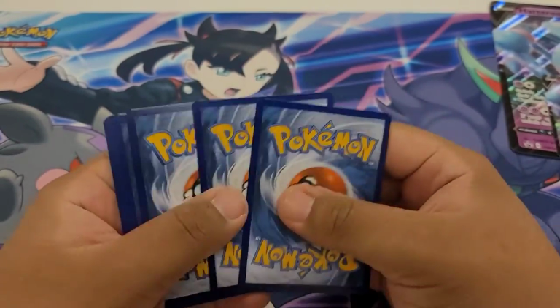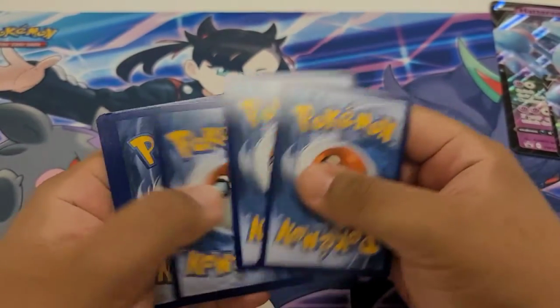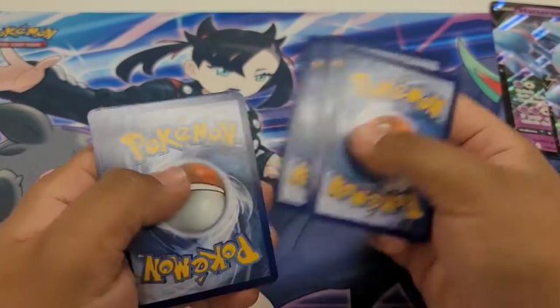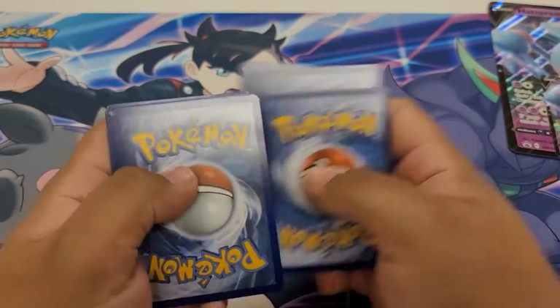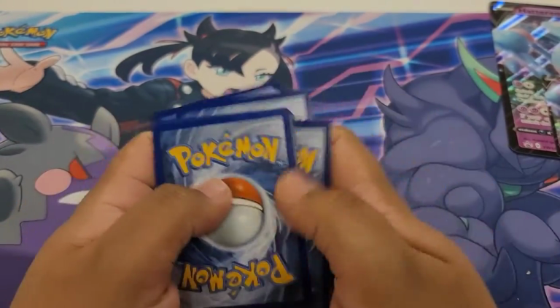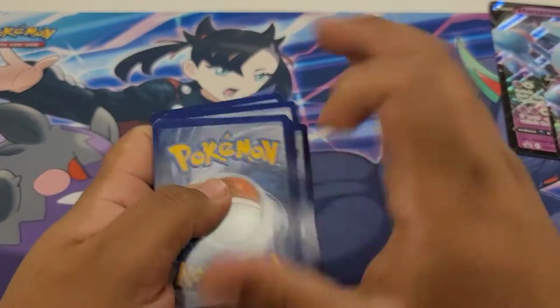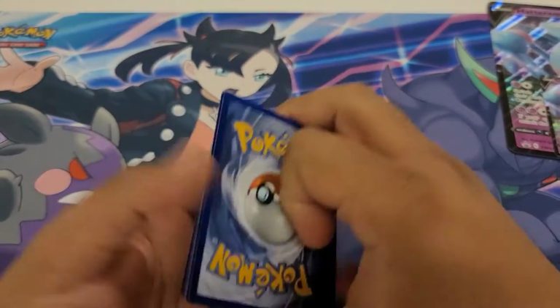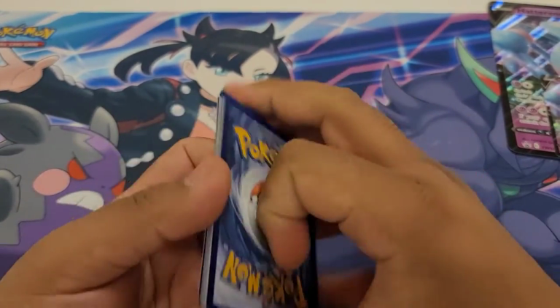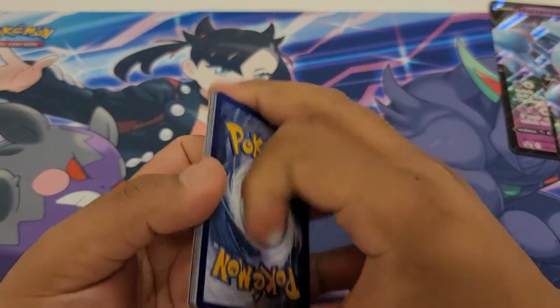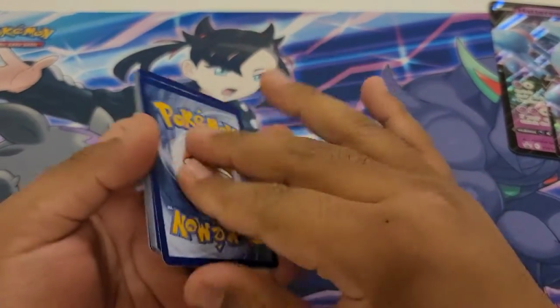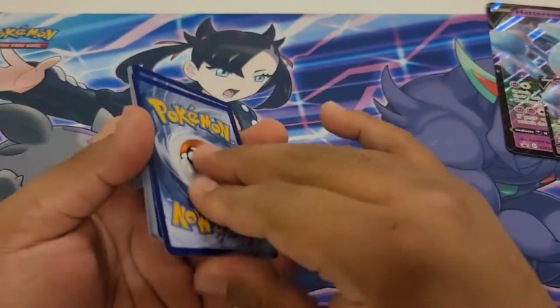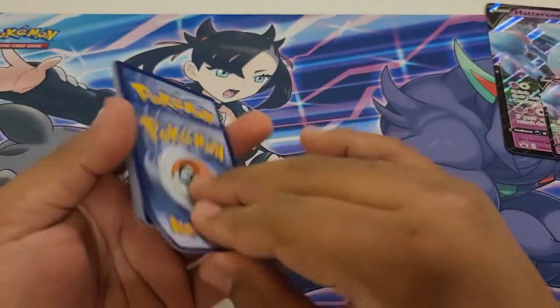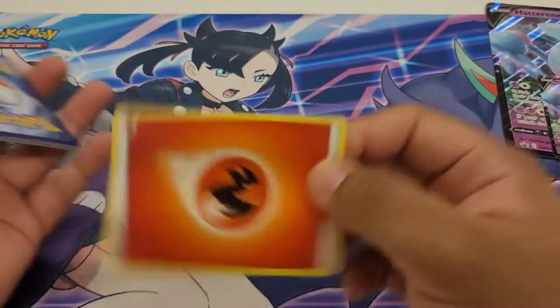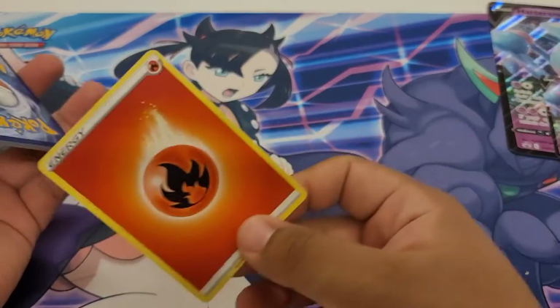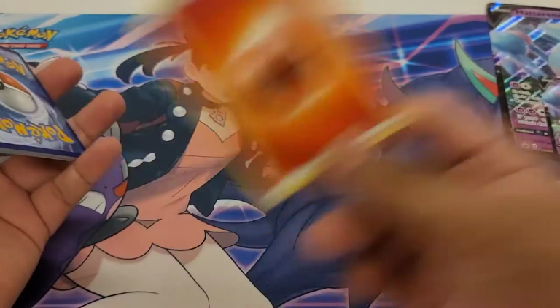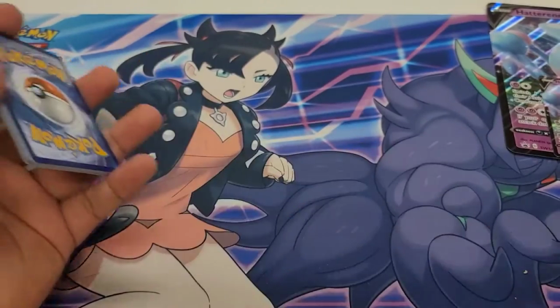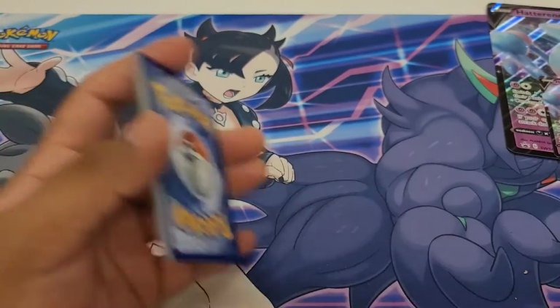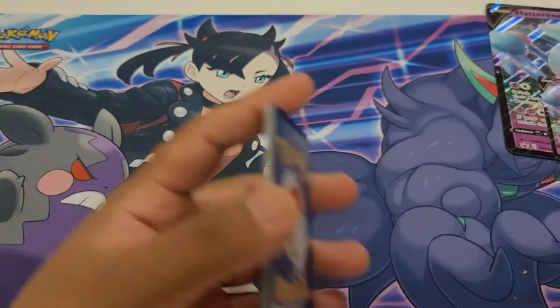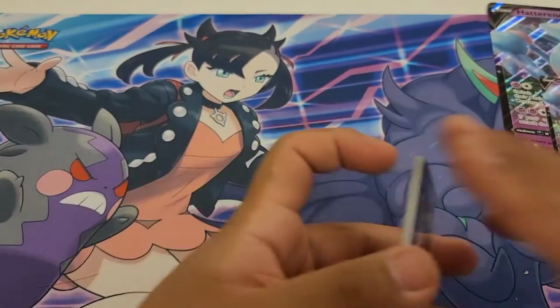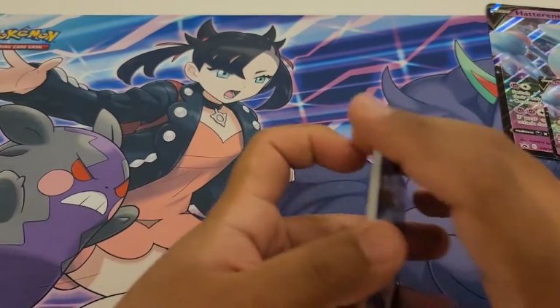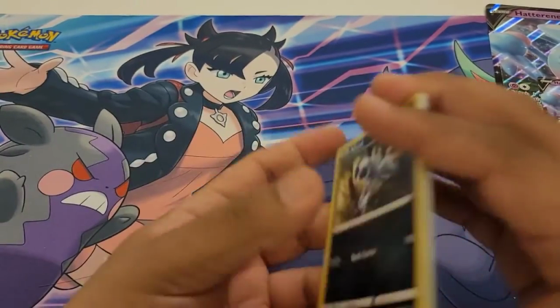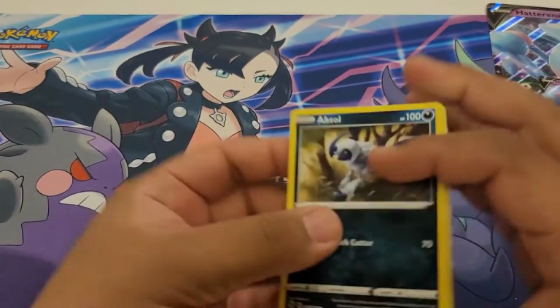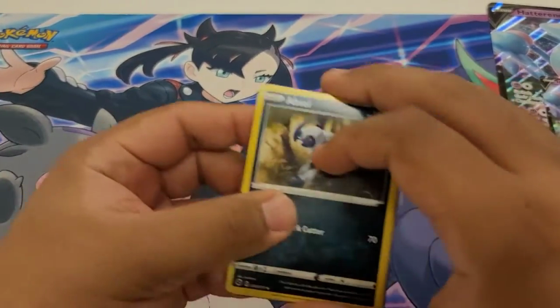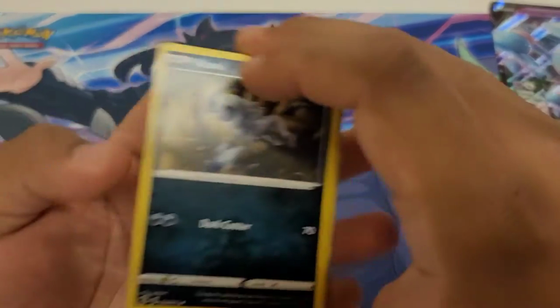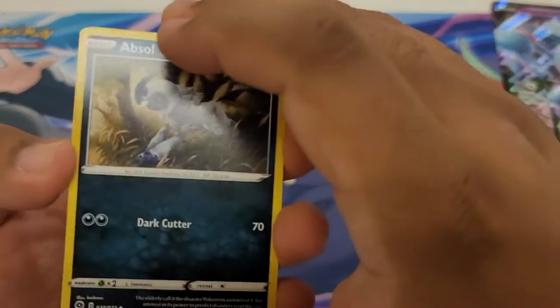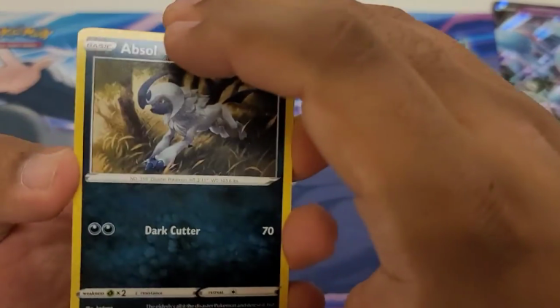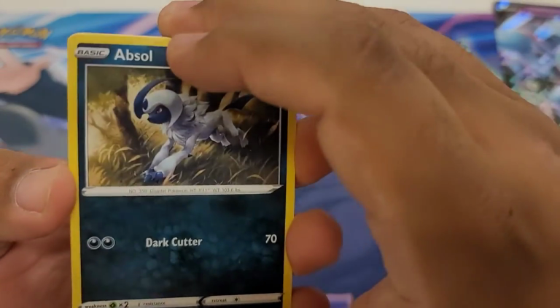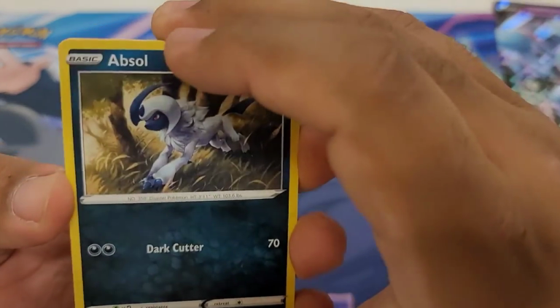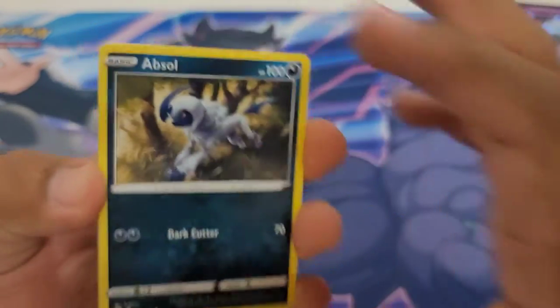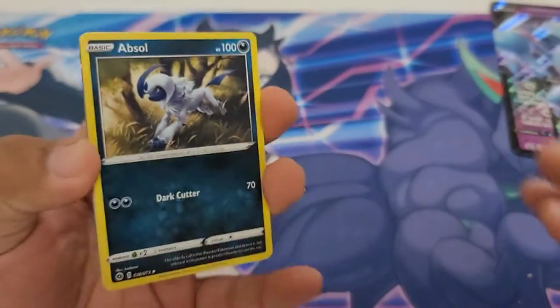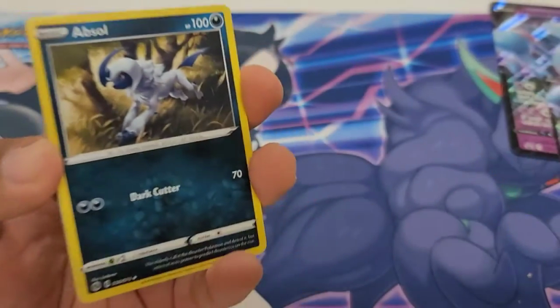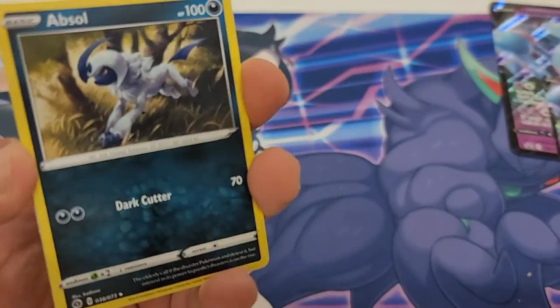This is our last chance to pull the Charizard — our last chance to pull the Rainbow Rare Charizard. So hopefully we can just pull something, because Champion's Path has been a little bit dirty for me. Here's your Champion's Path code card. One, two, three. And then we're going to drink the fire, and hopefully that's a sign that I'm going to get the Charizard.